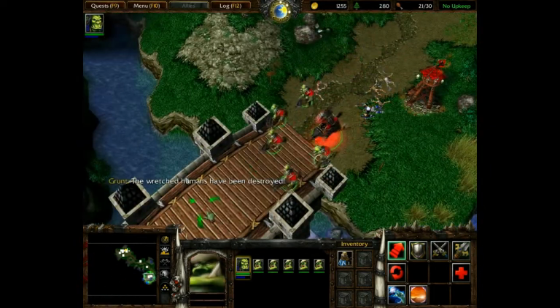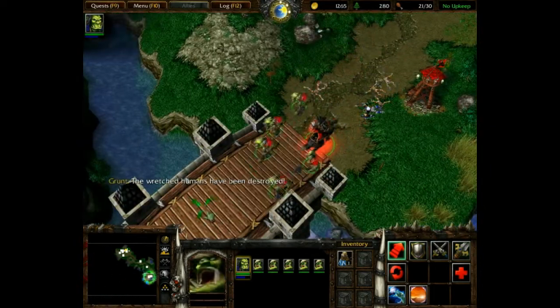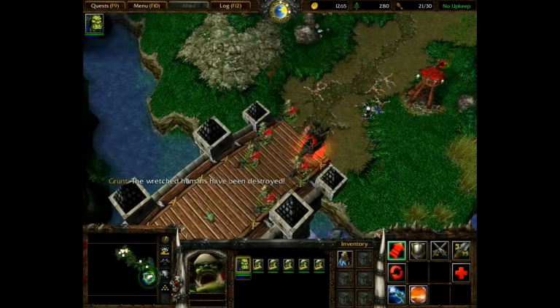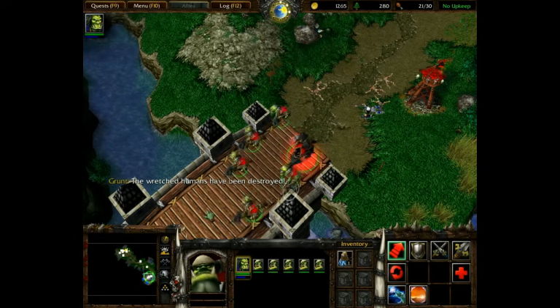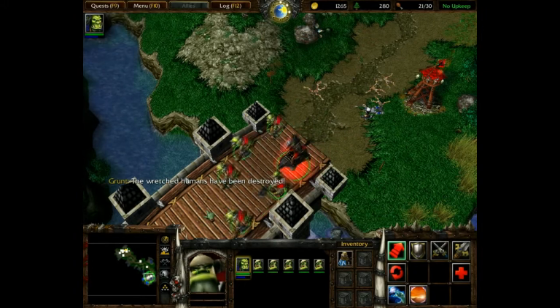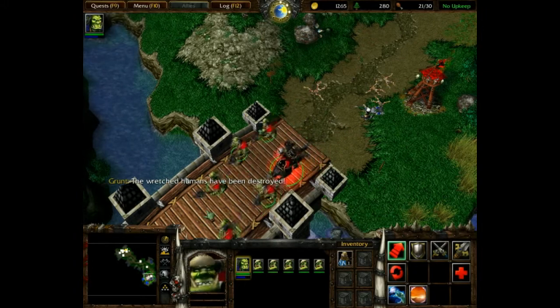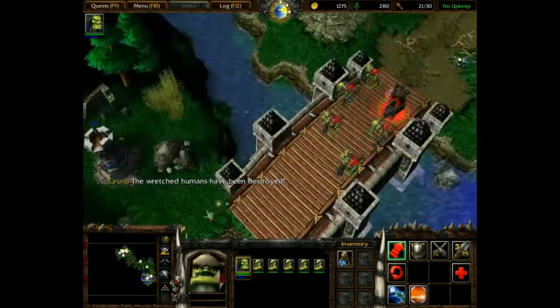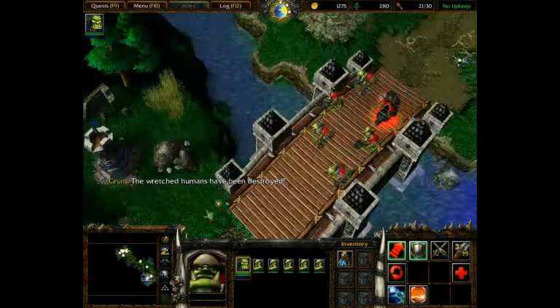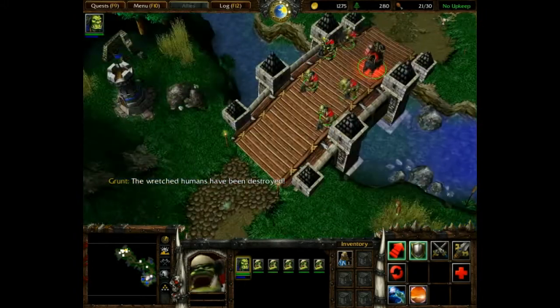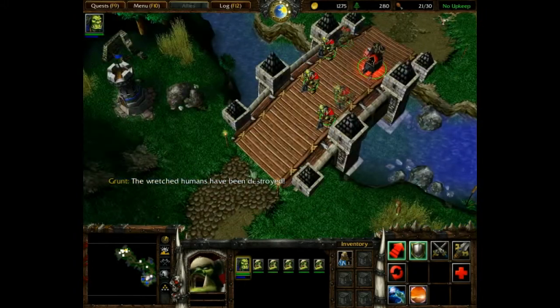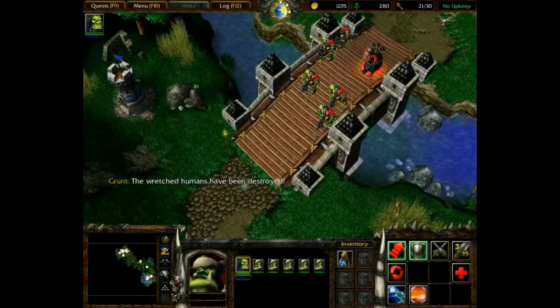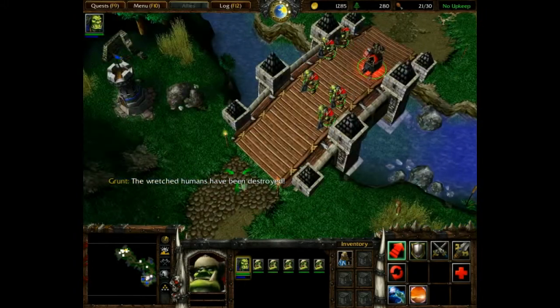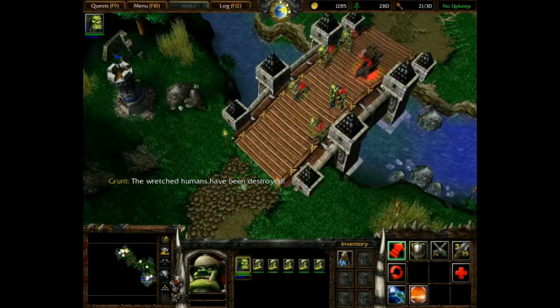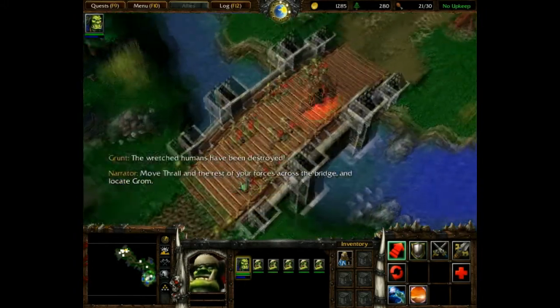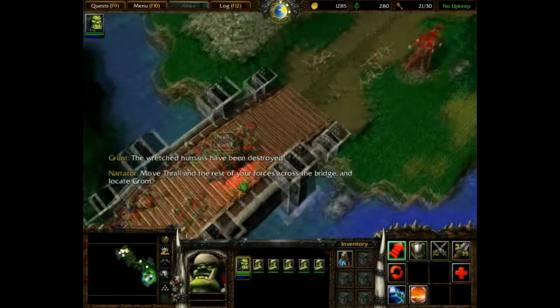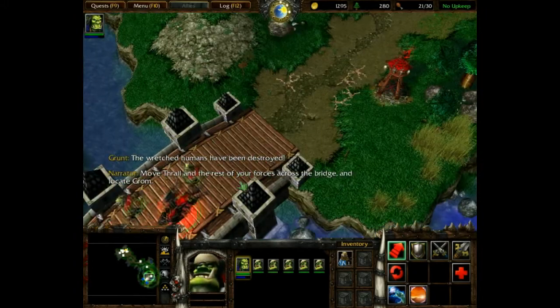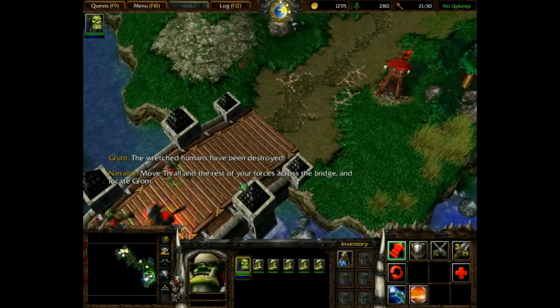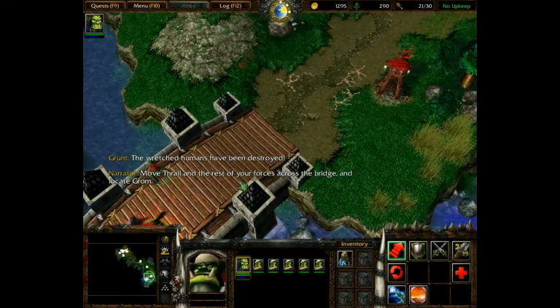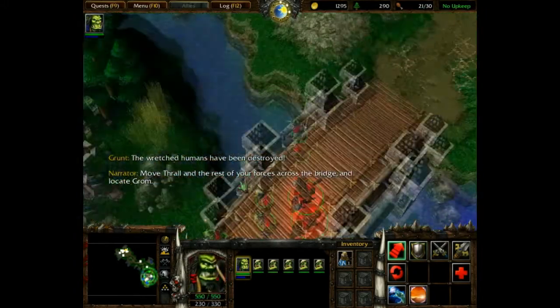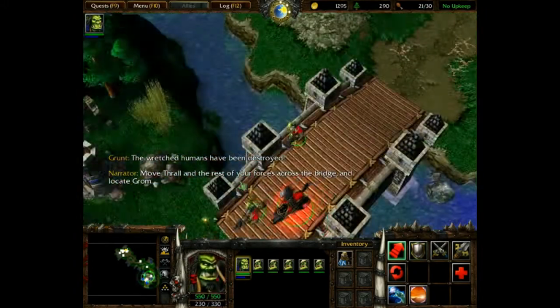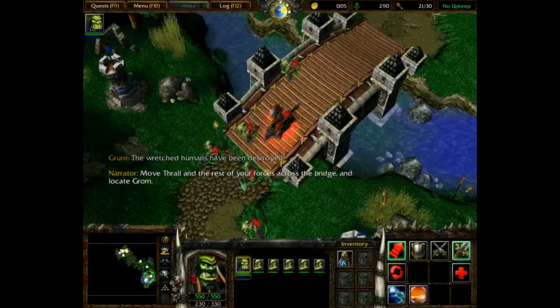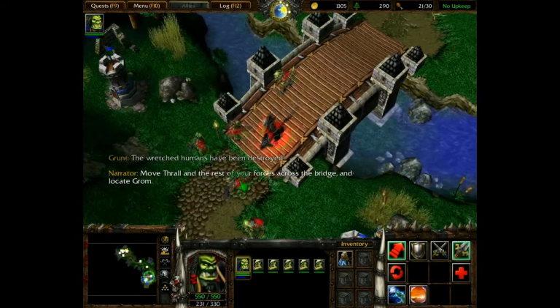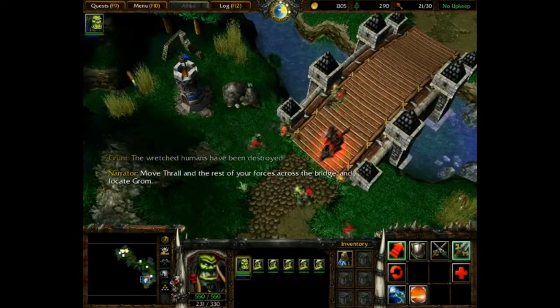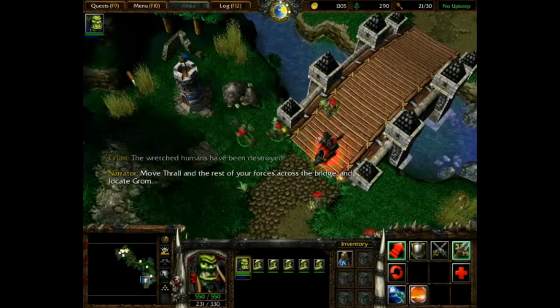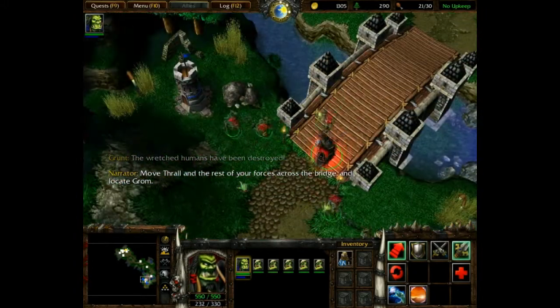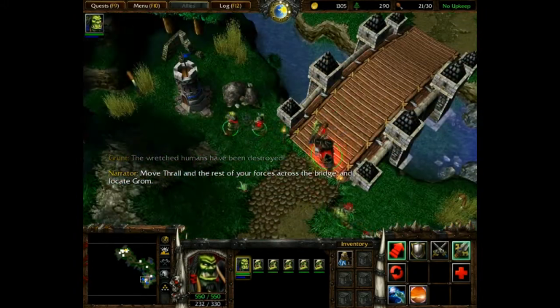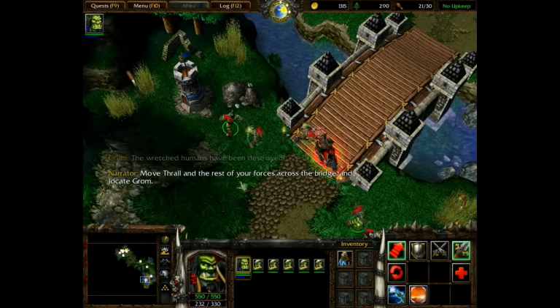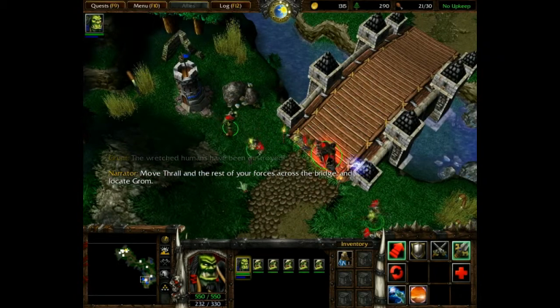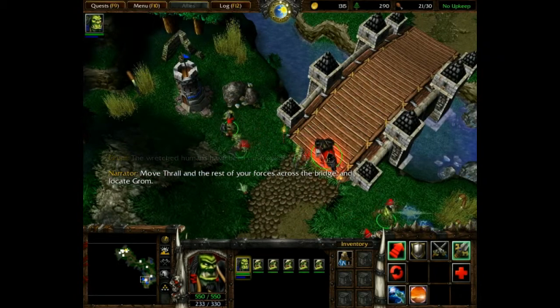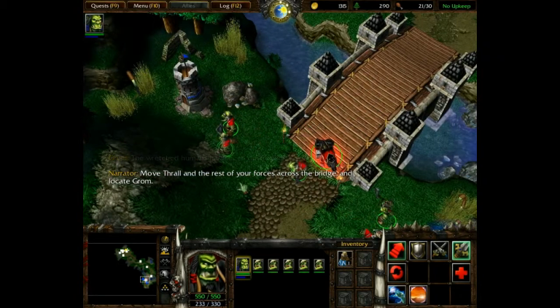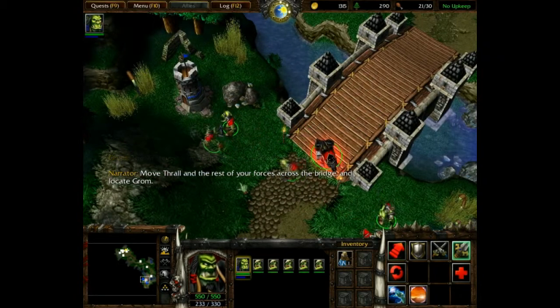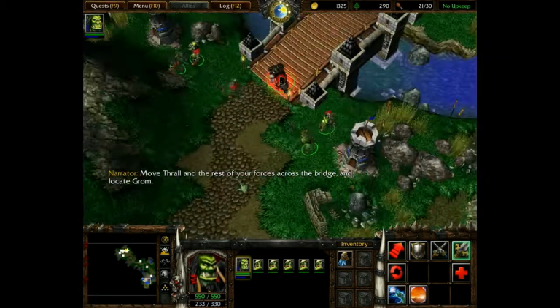The wretched humans have been destroyed. Move Thrall and the rest of your forces across the bridge and locate Gronk.